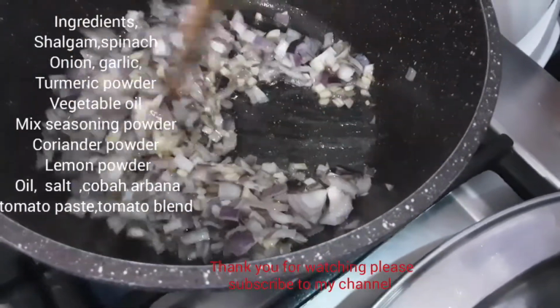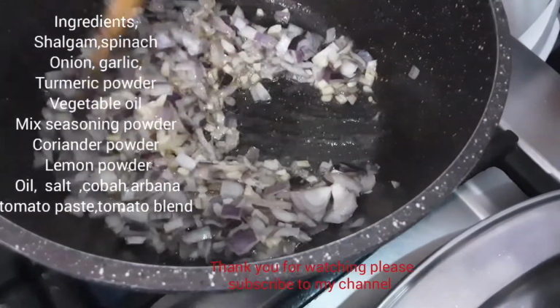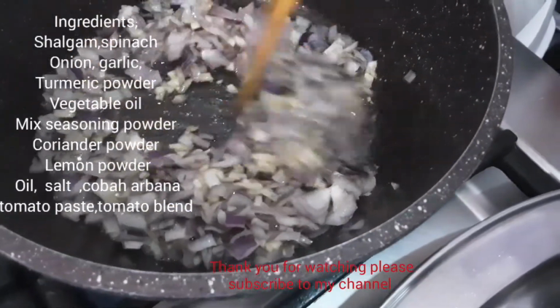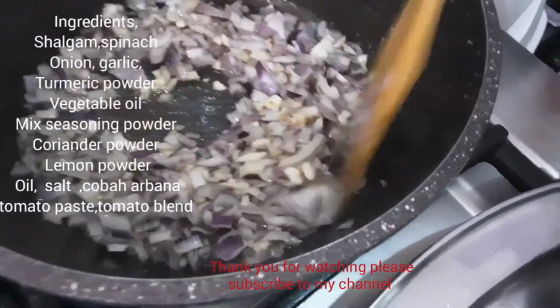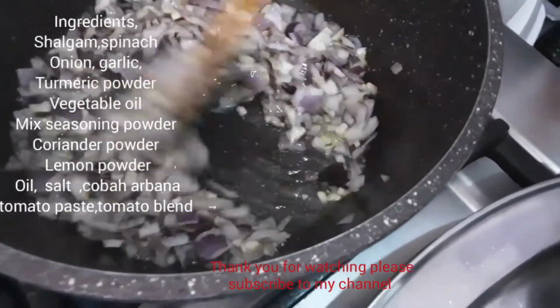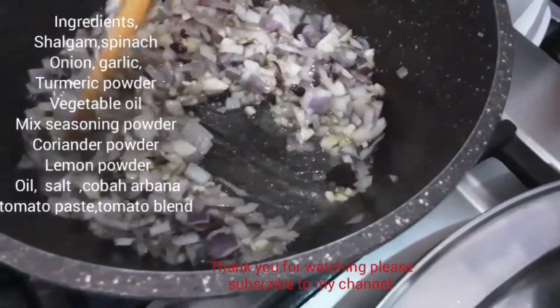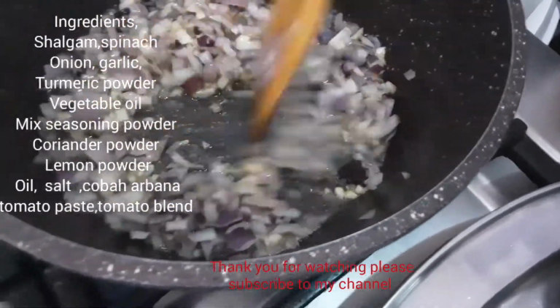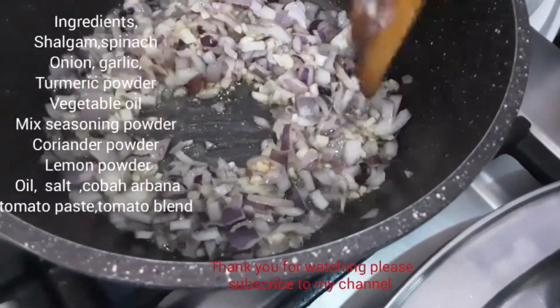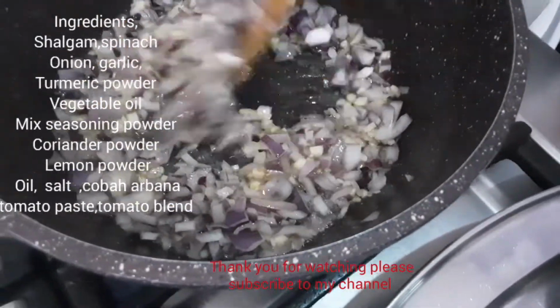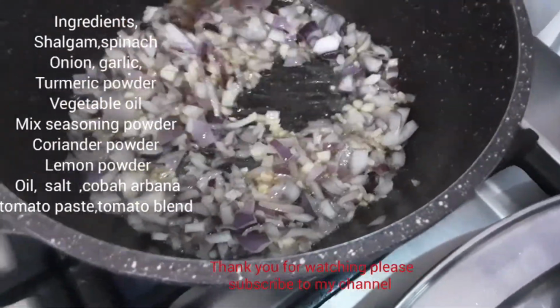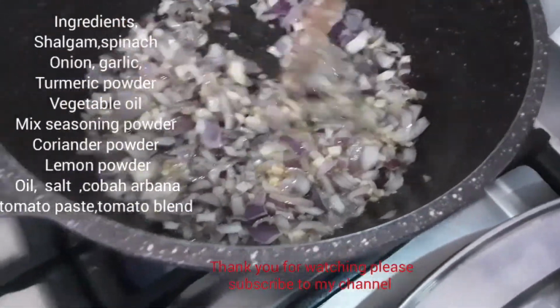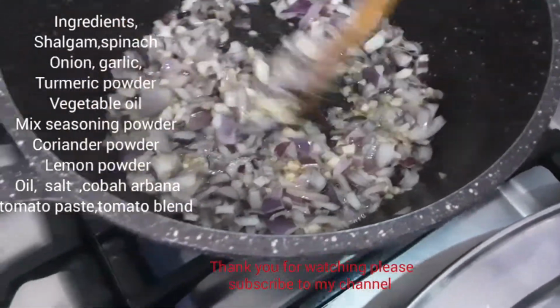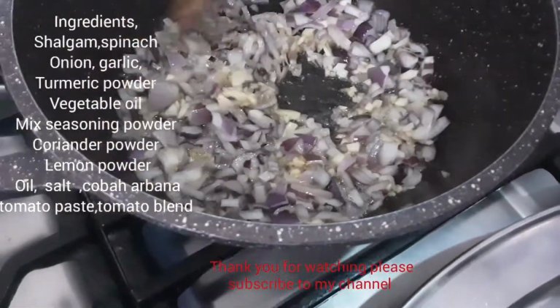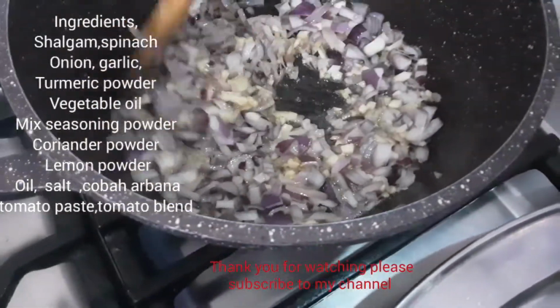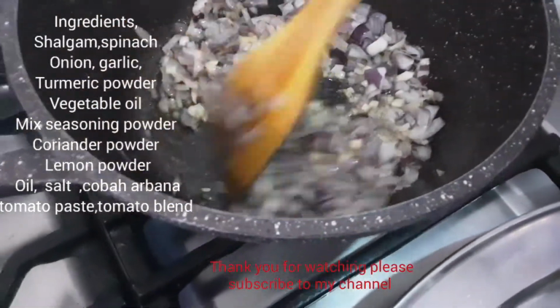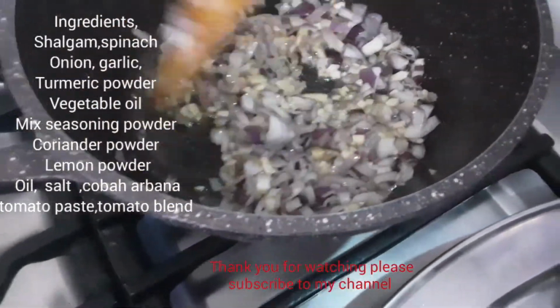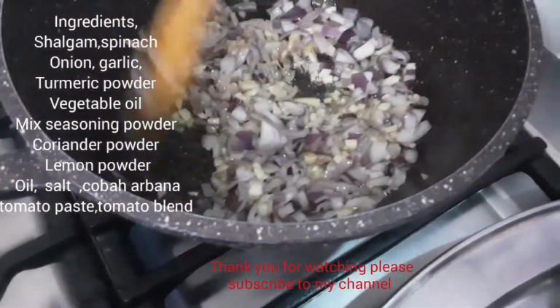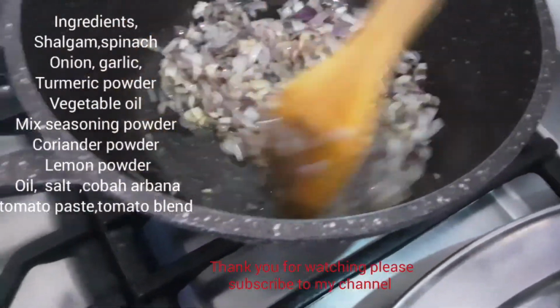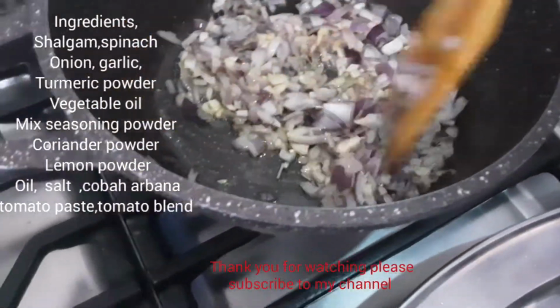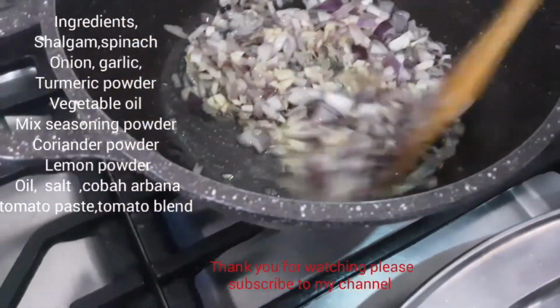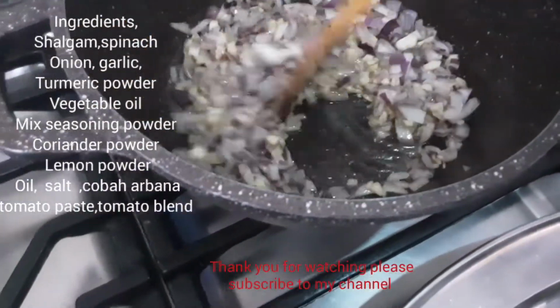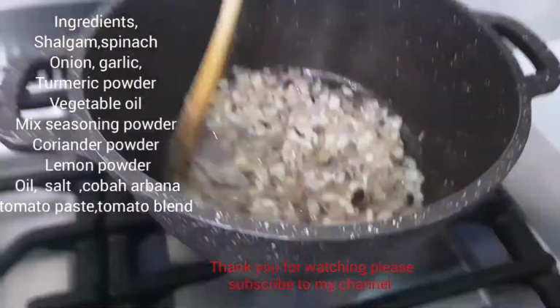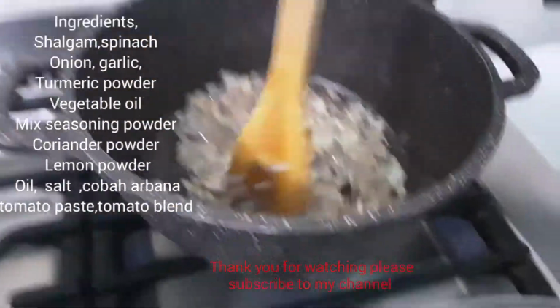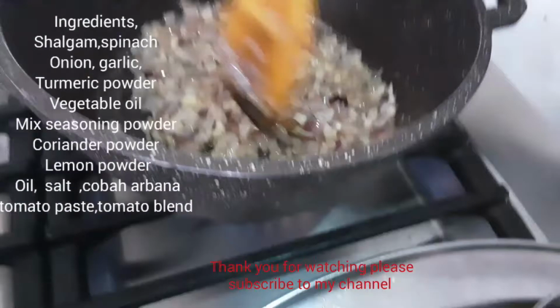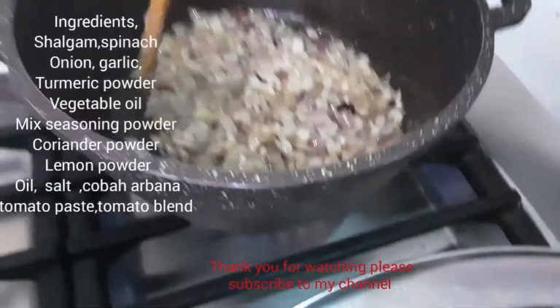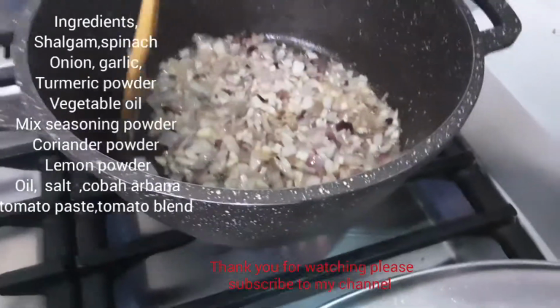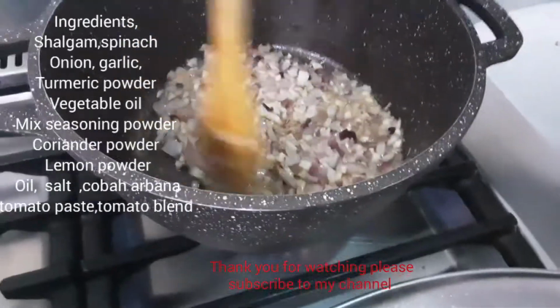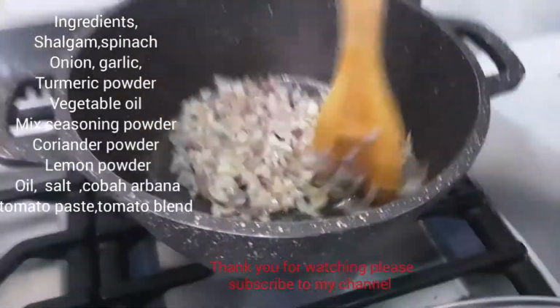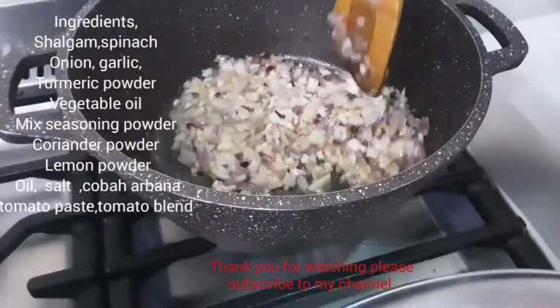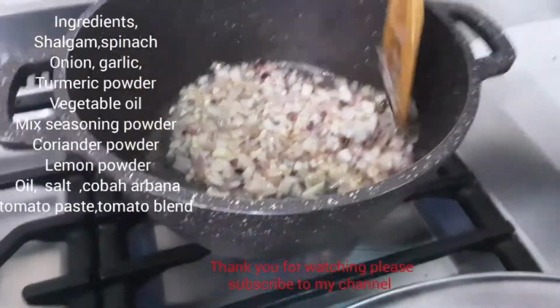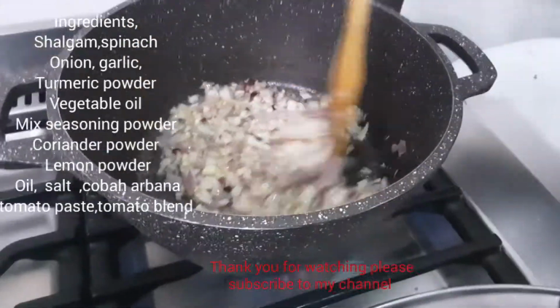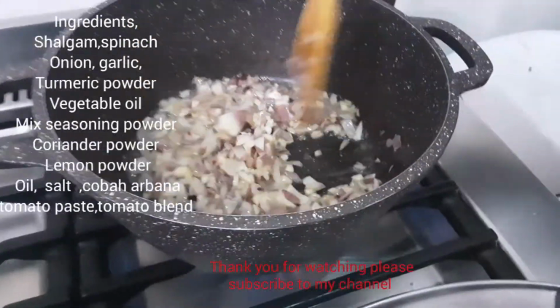I want to eat this. Okay, that's fine. I'm going to eat this. Let's get to the end of the food.